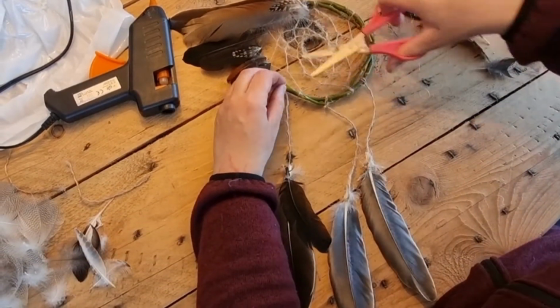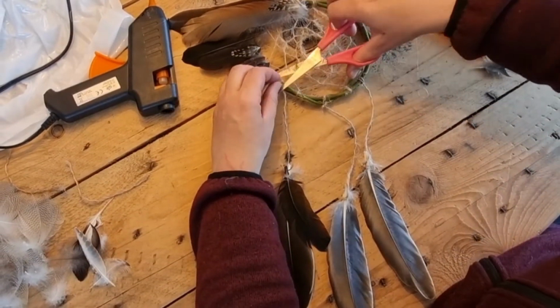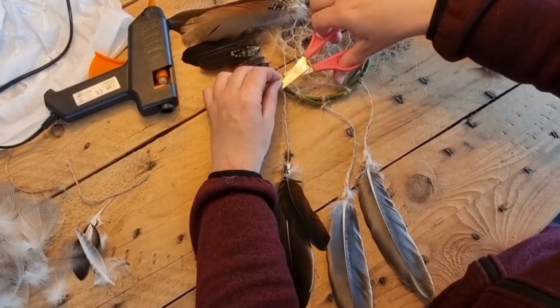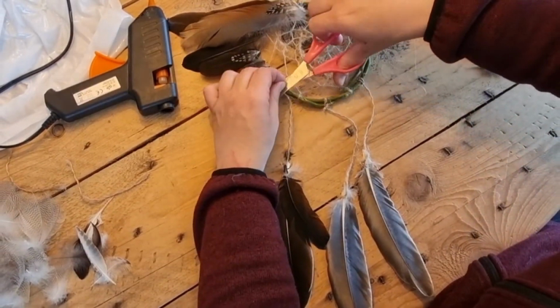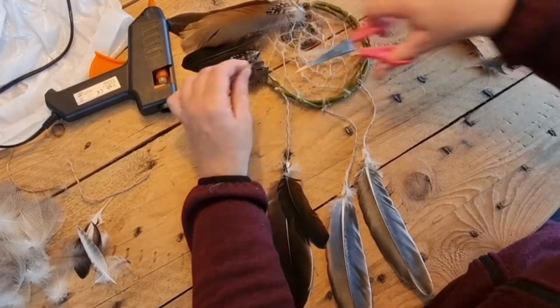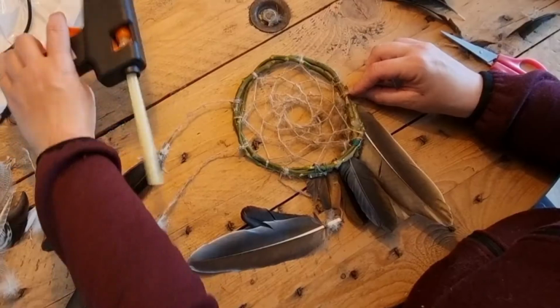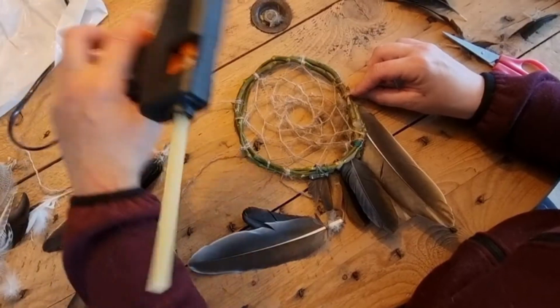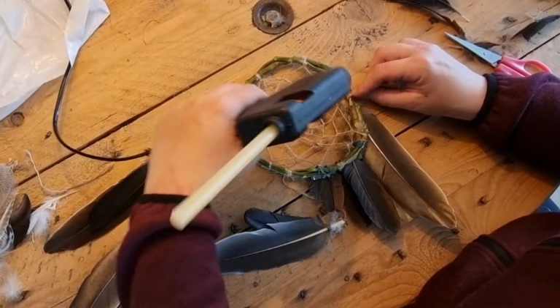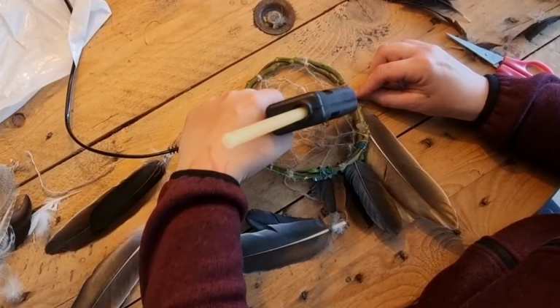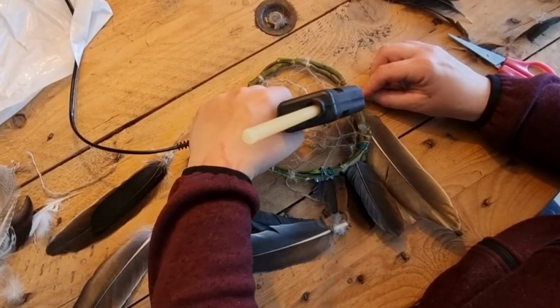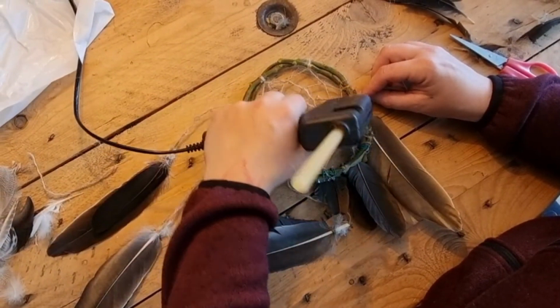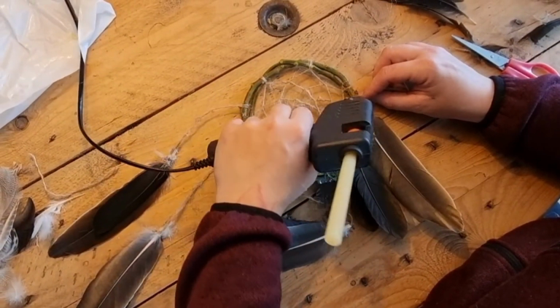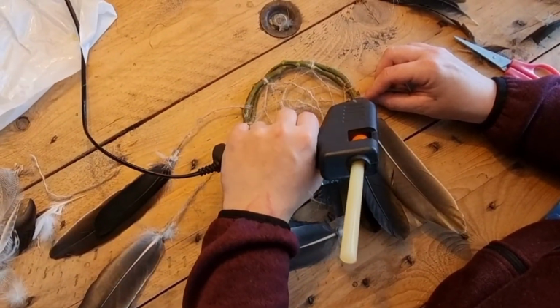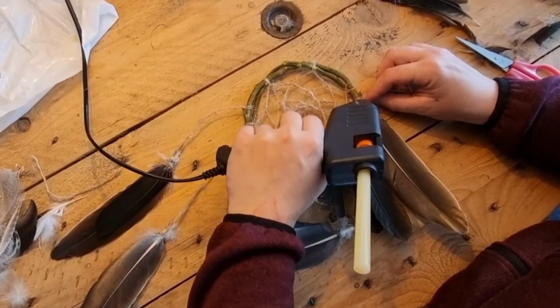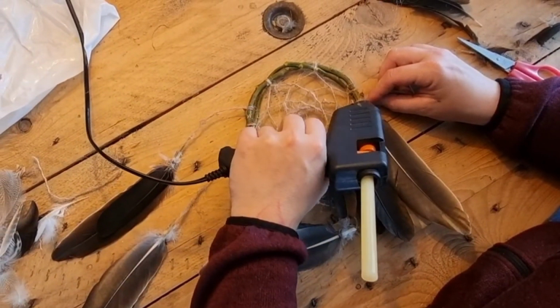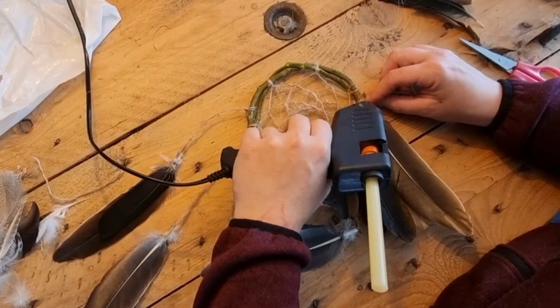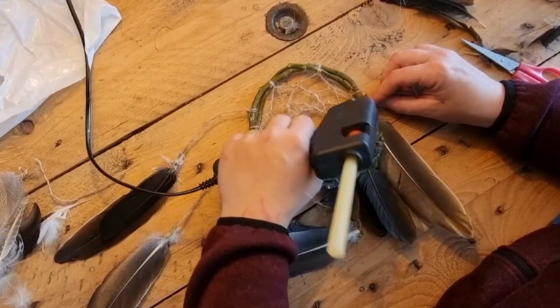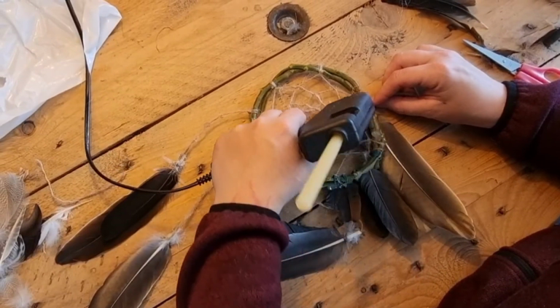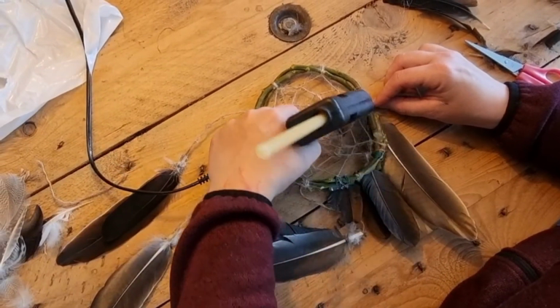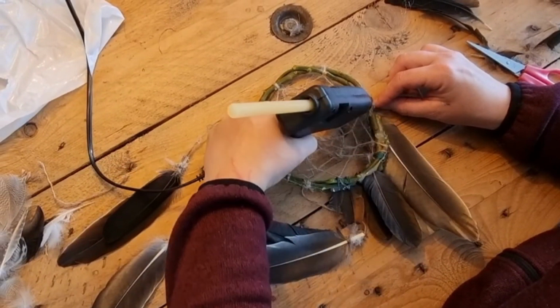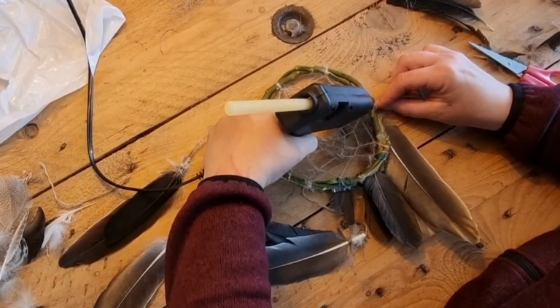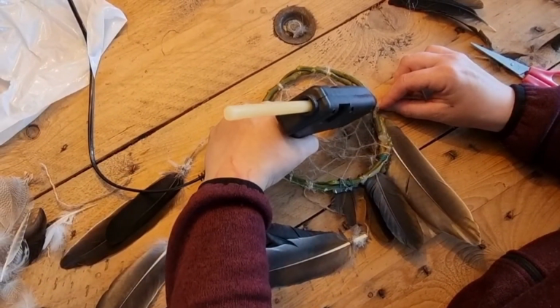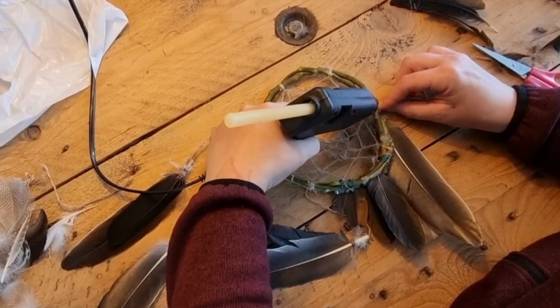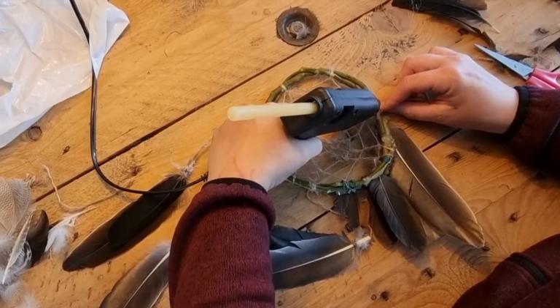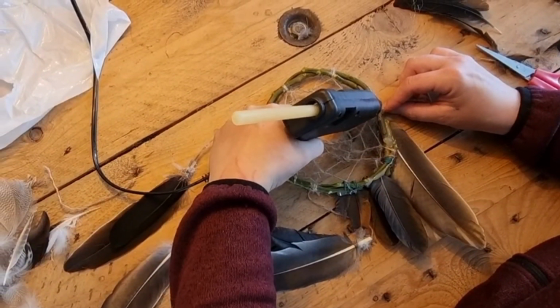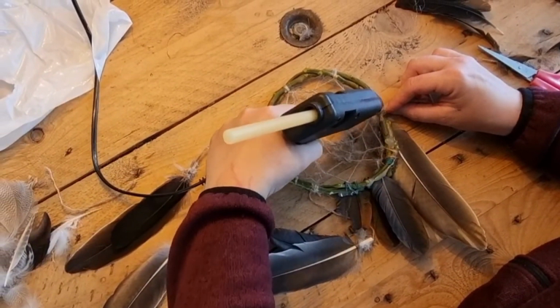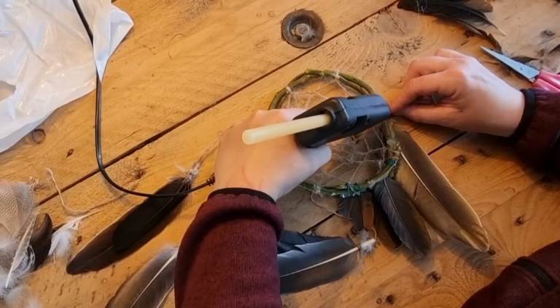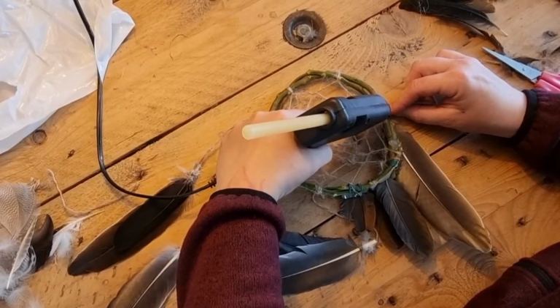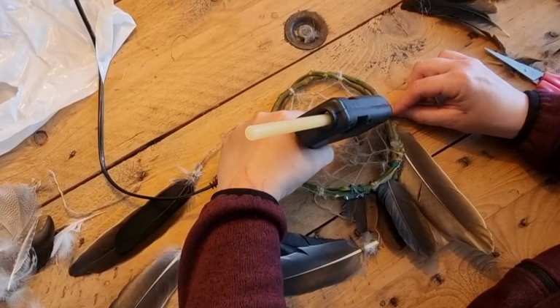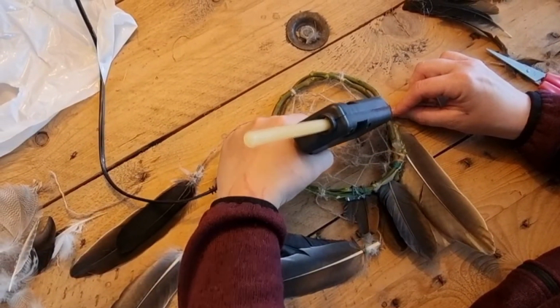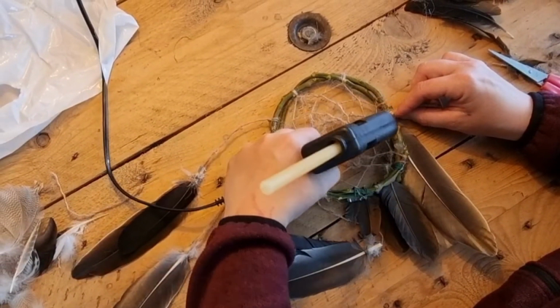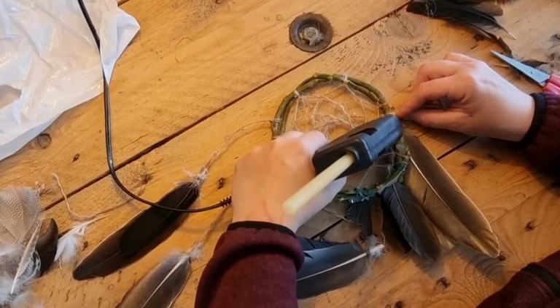Now for hanging it, I got a little piece of rope that I looped on the top and I'm gluing it to stay in one place so you won't see the knot.